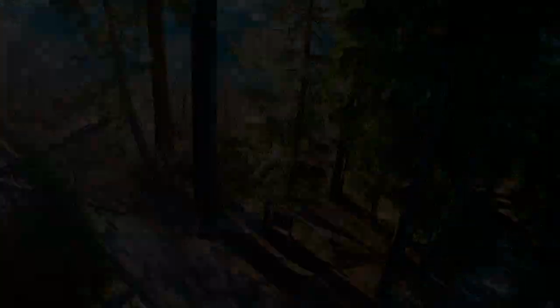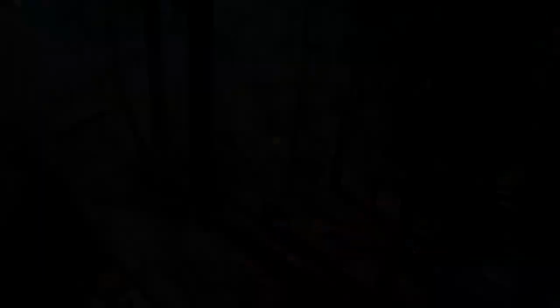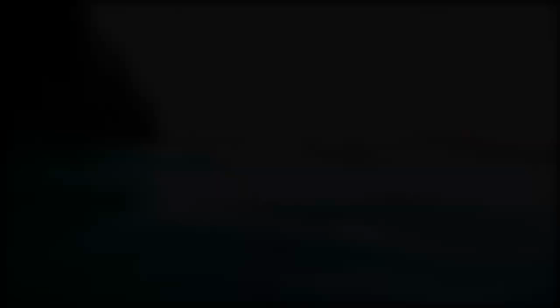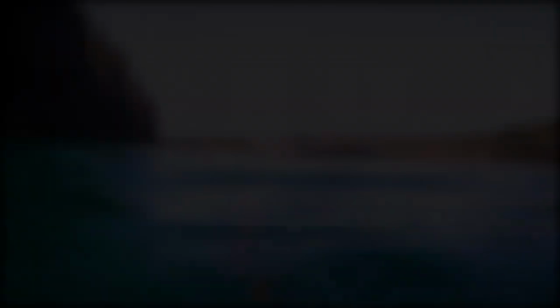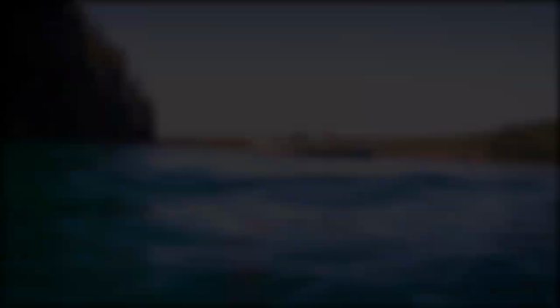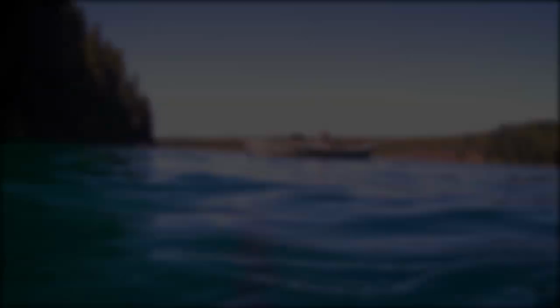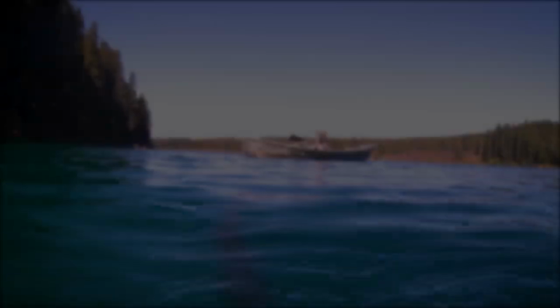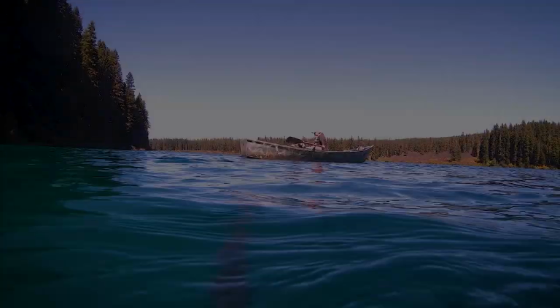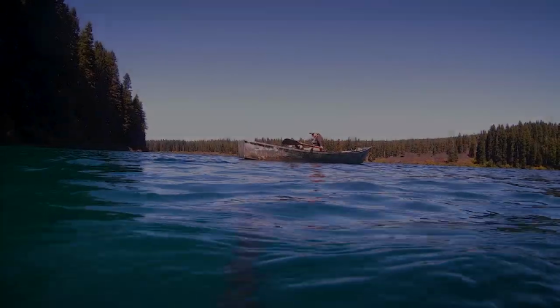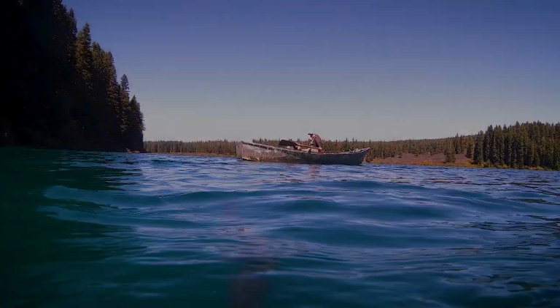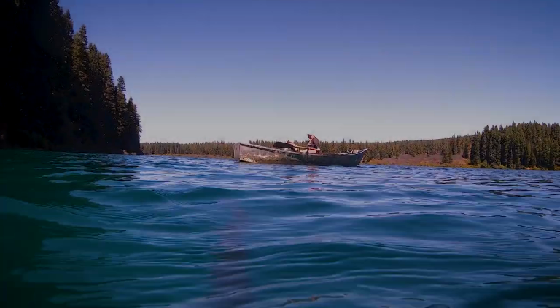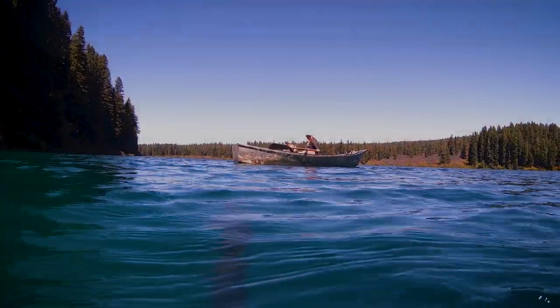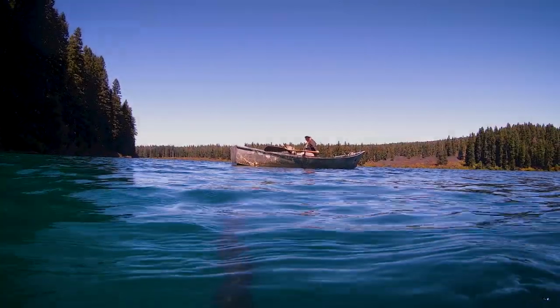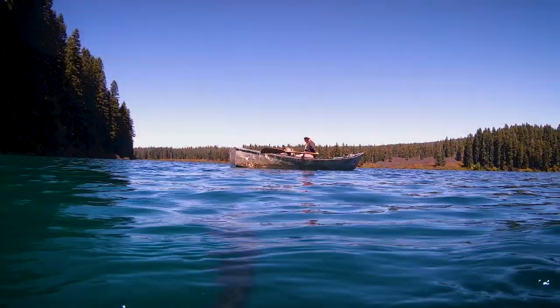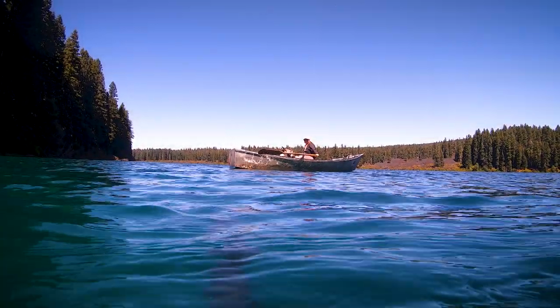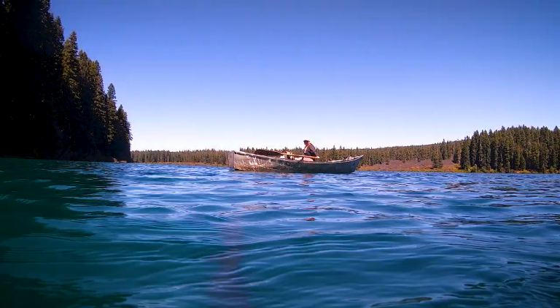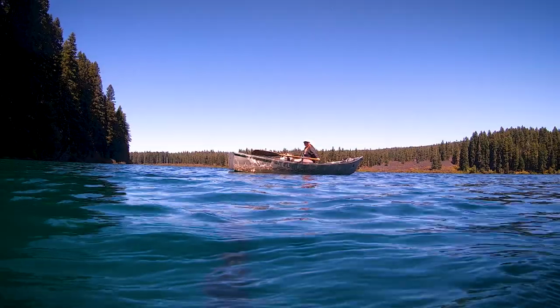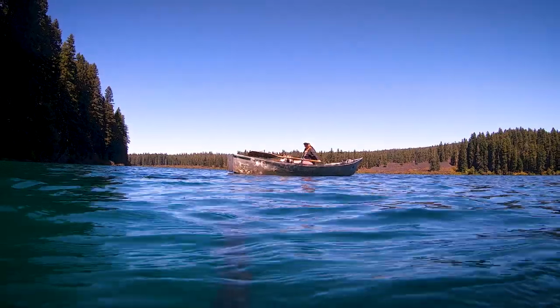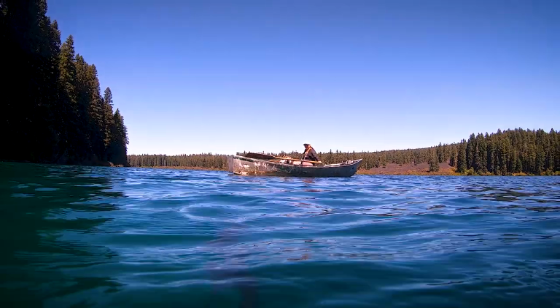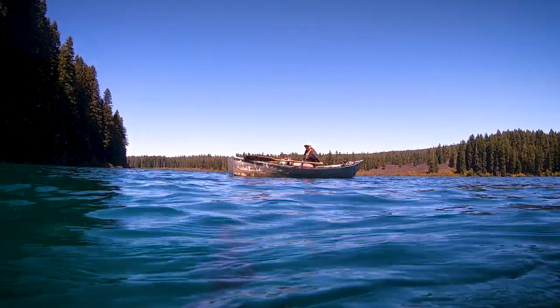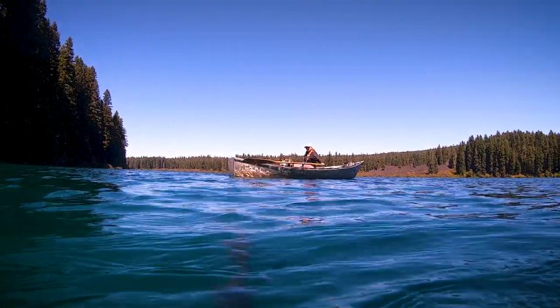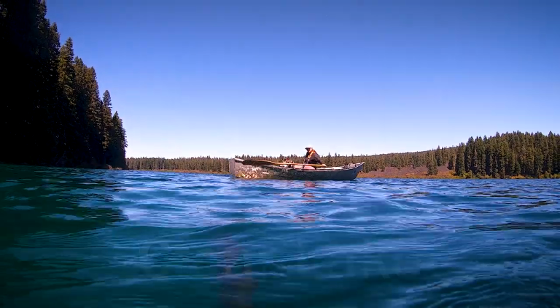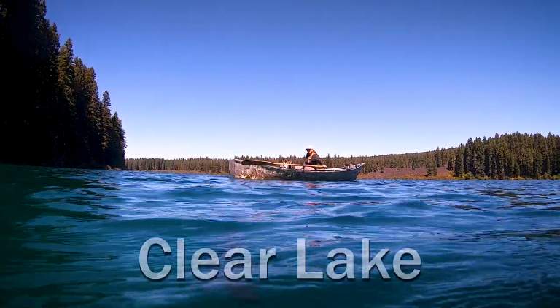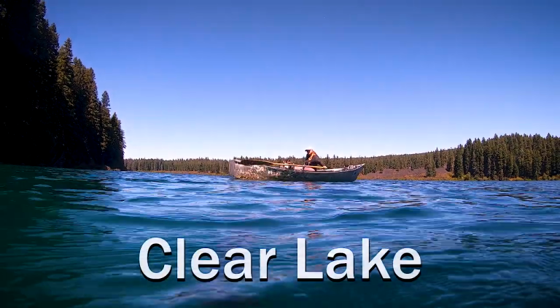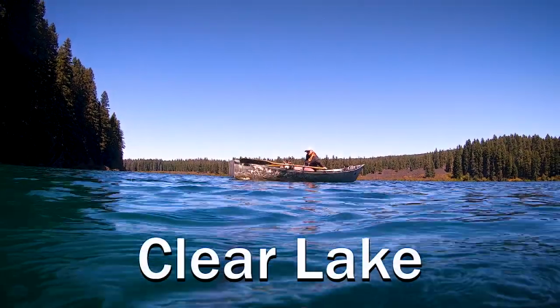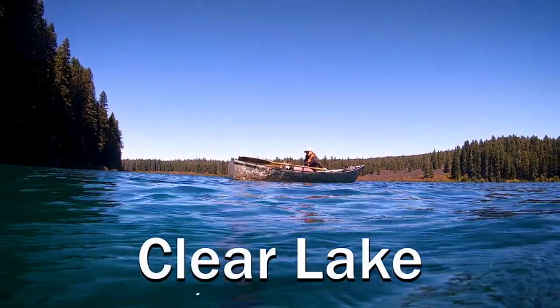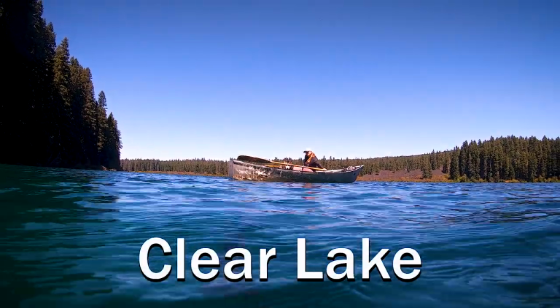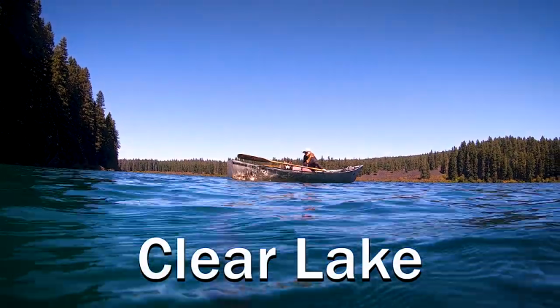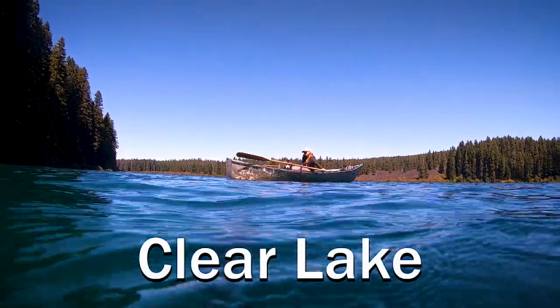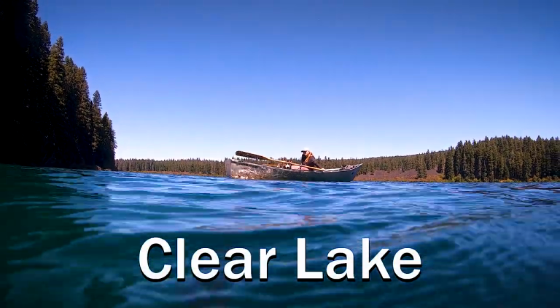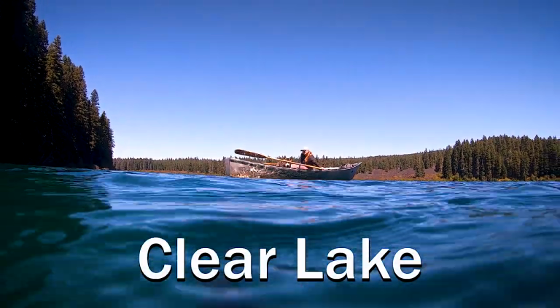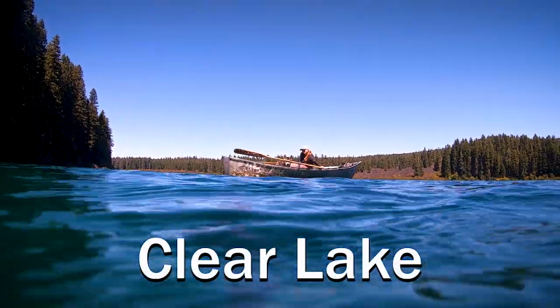In this video, we will explore and learn about Oregon's Clear Lake.